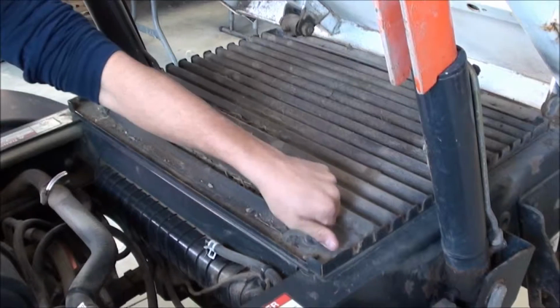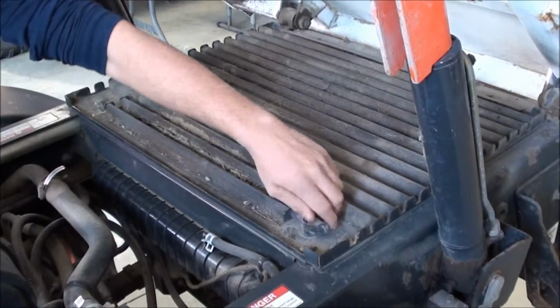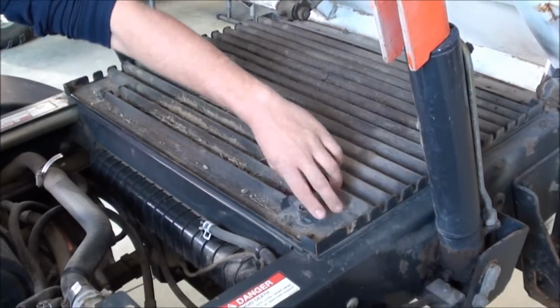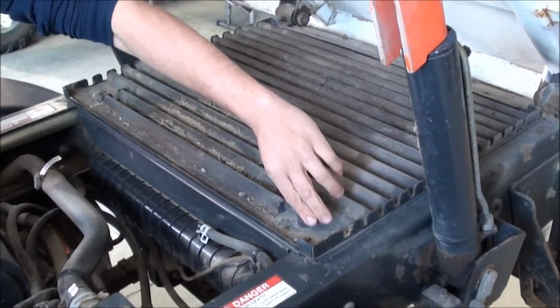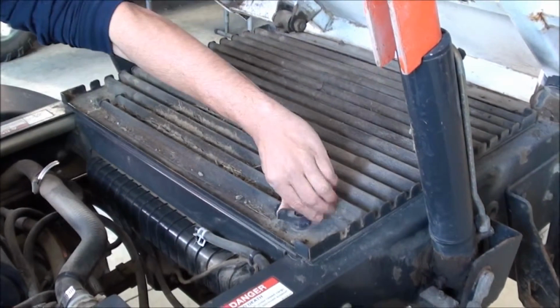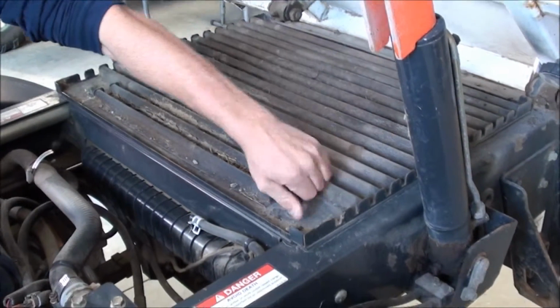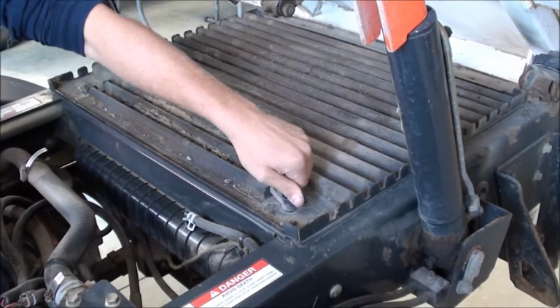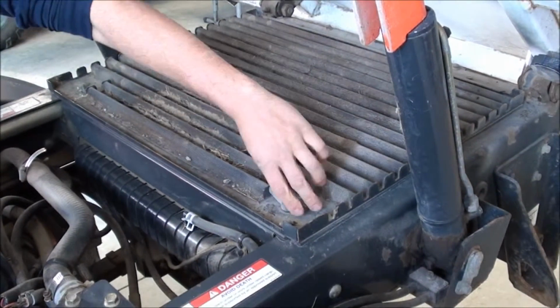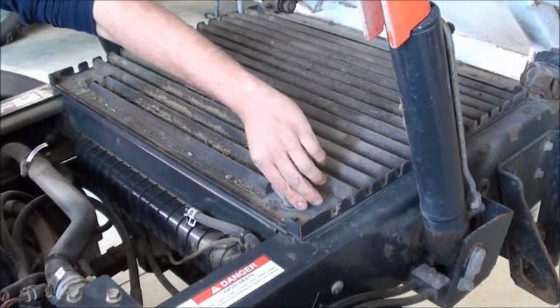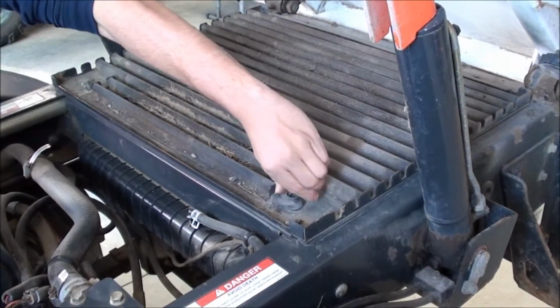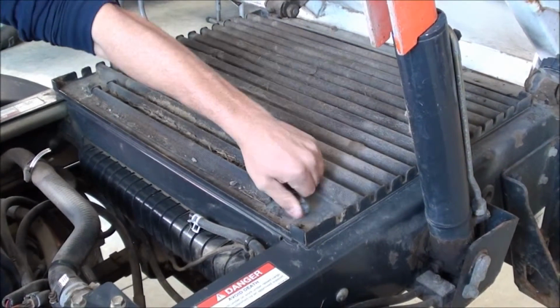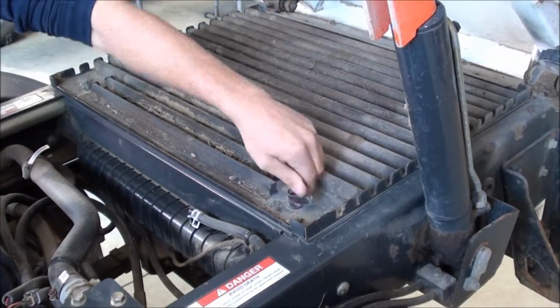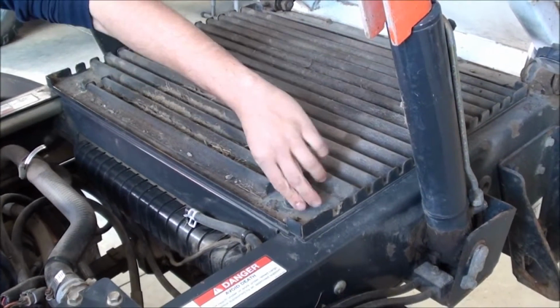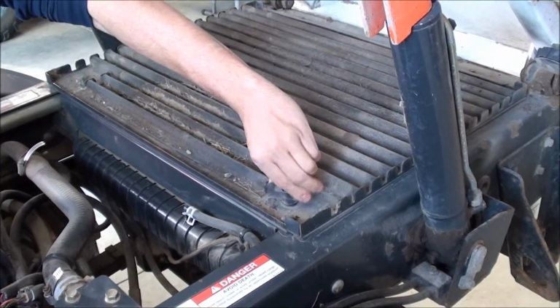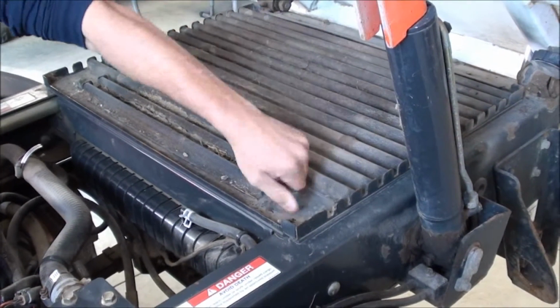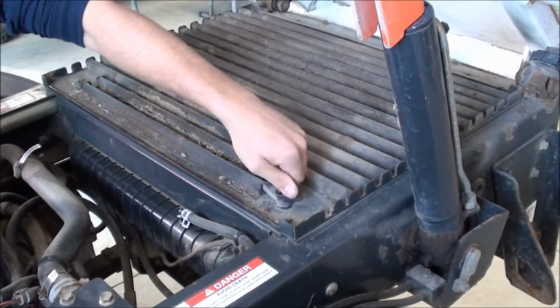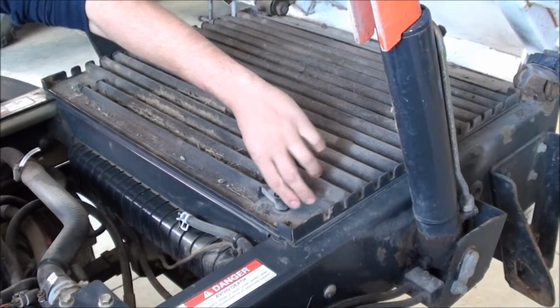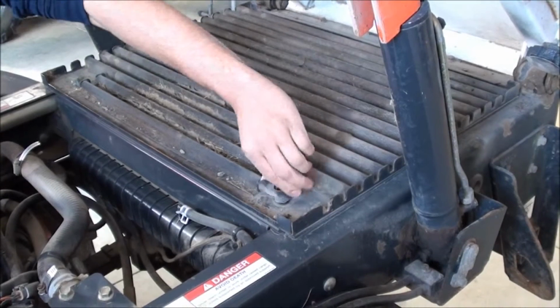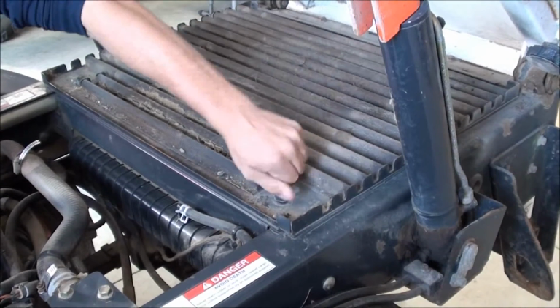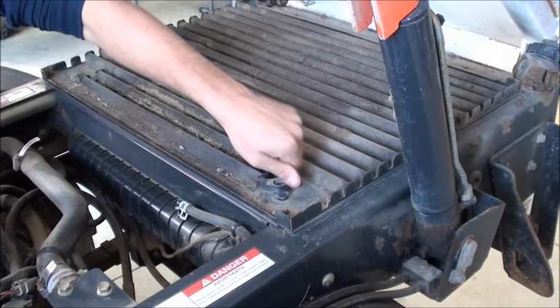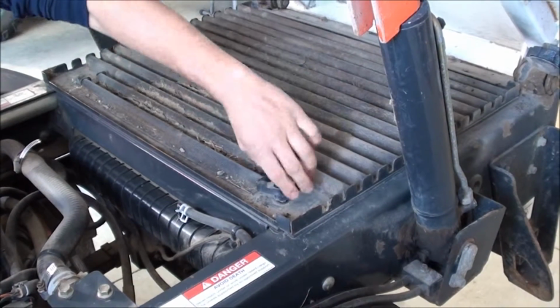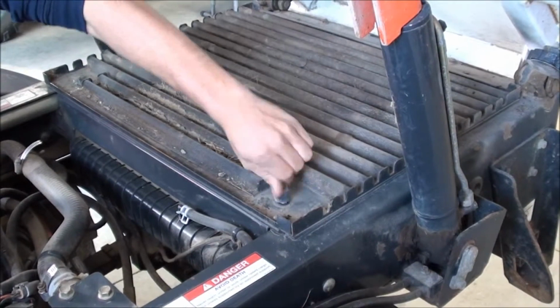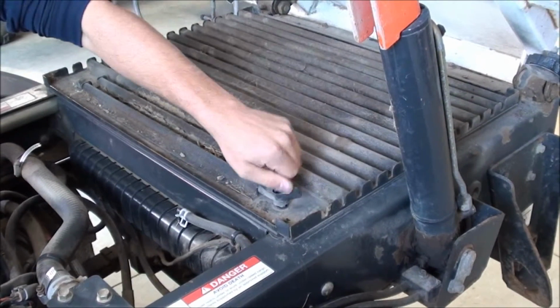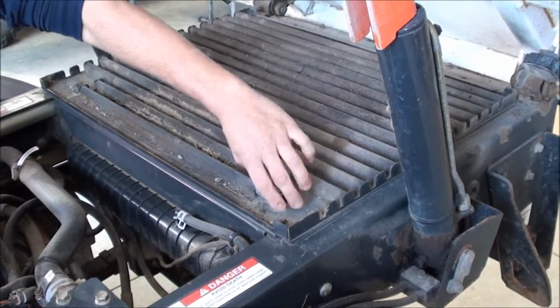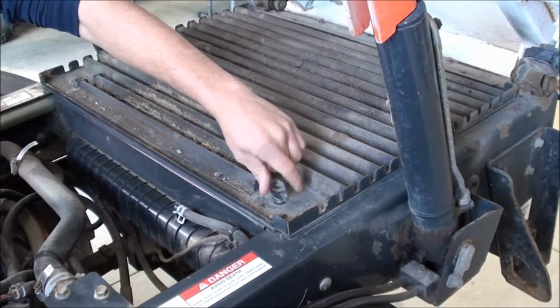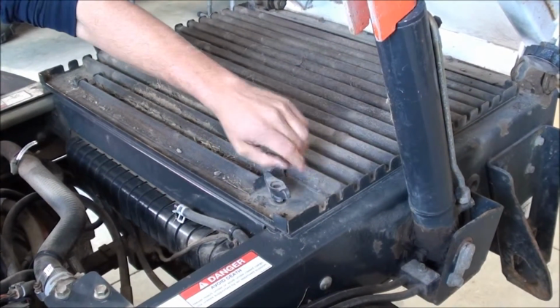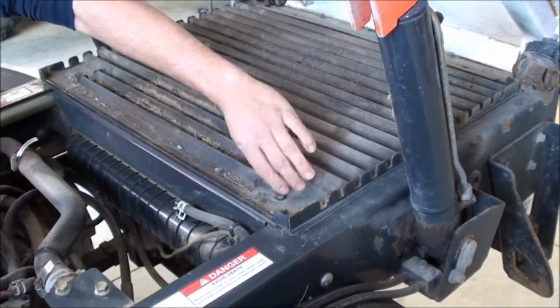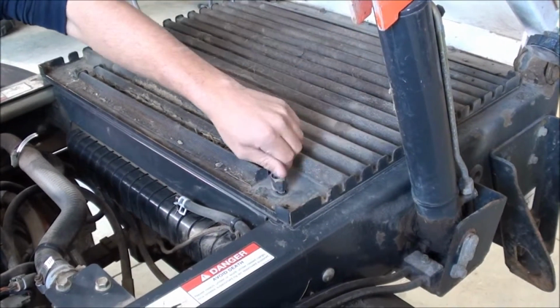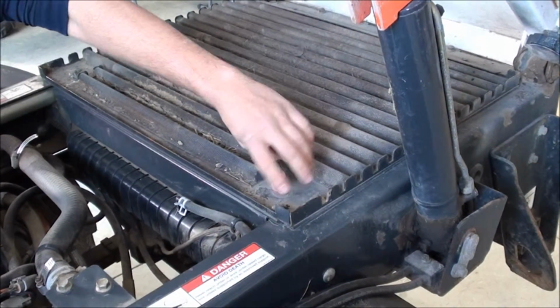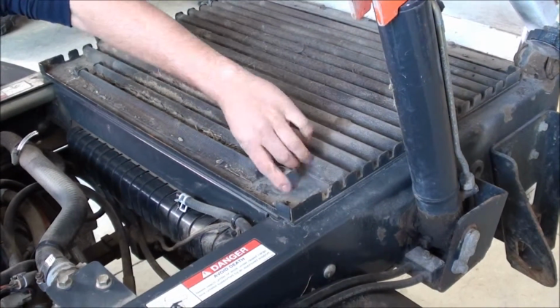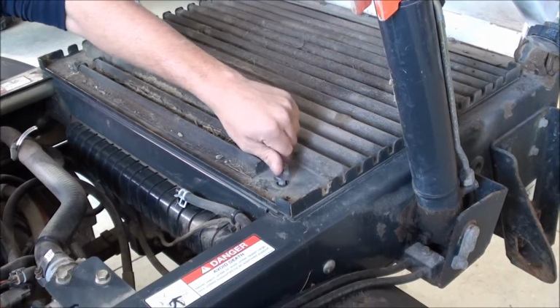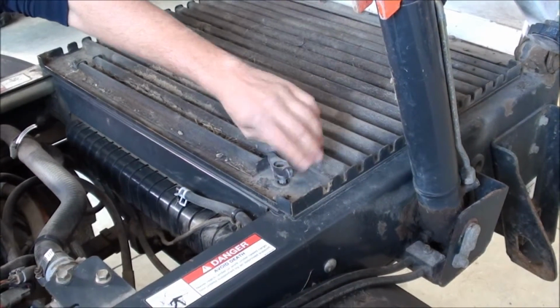First, raise the dump bed. Be sure to put the dump bed lock in place, then remove the radiator screen.